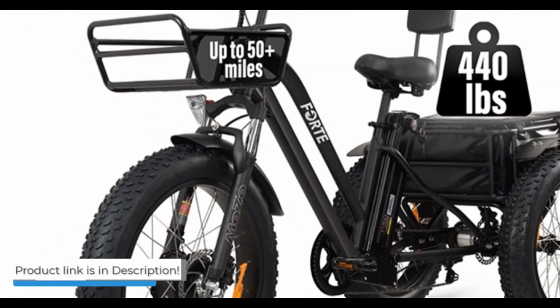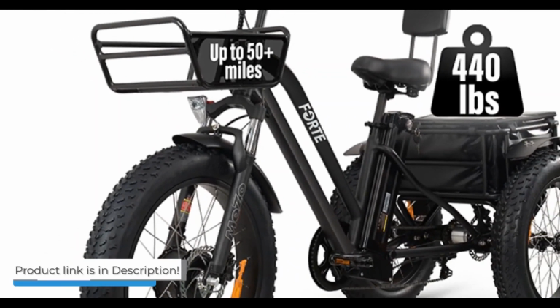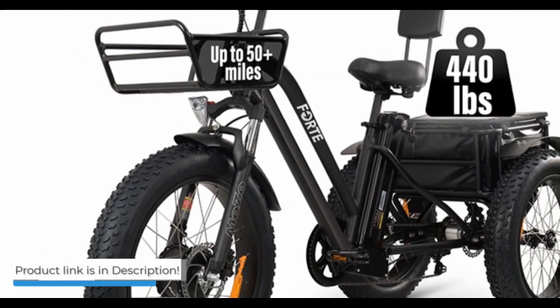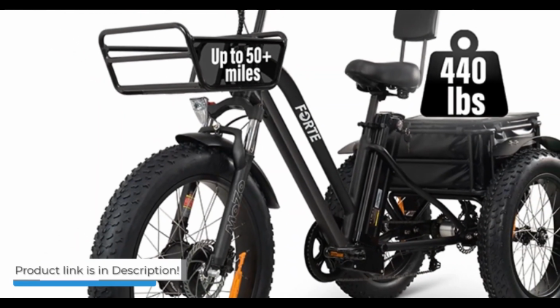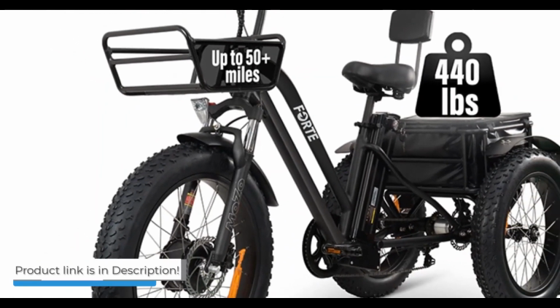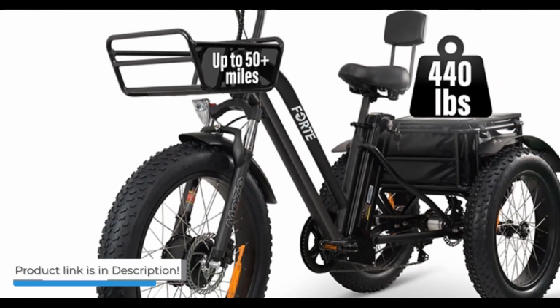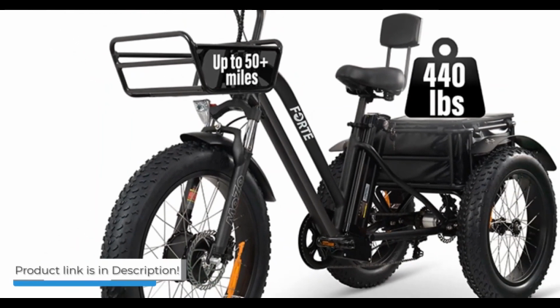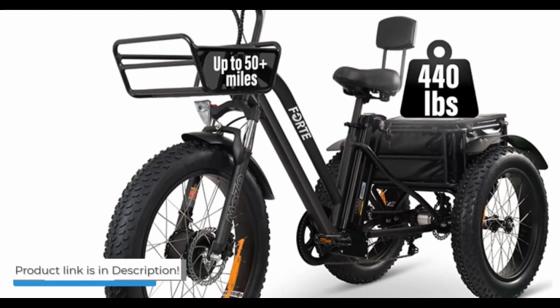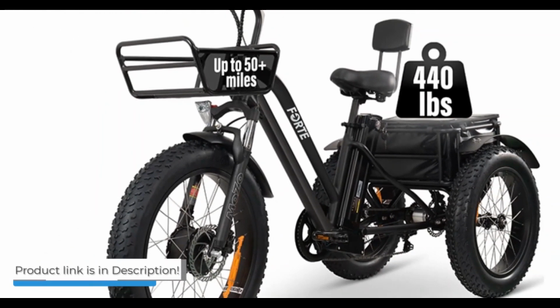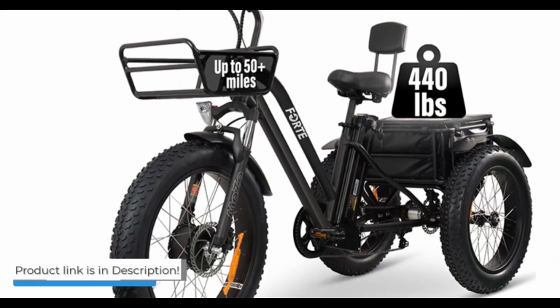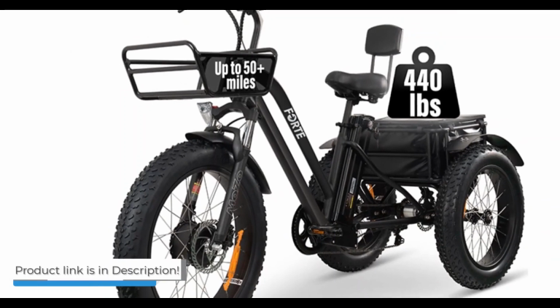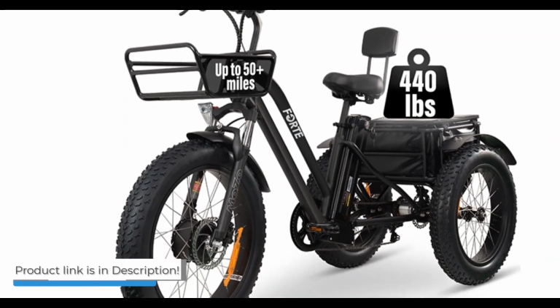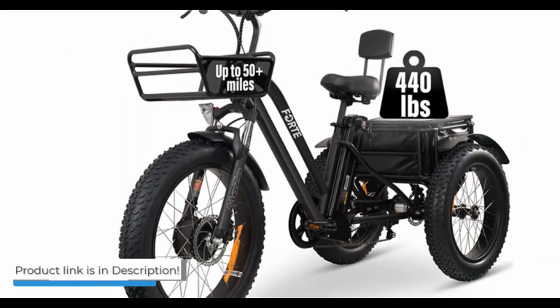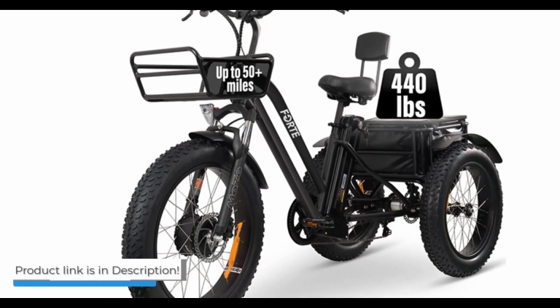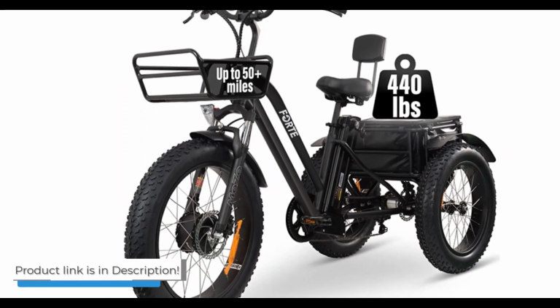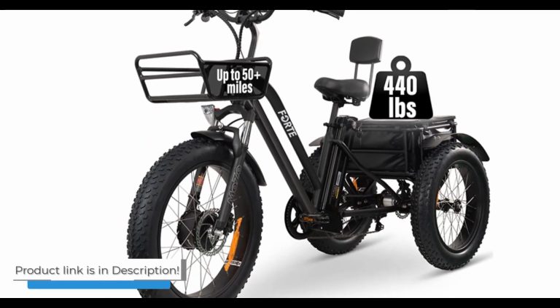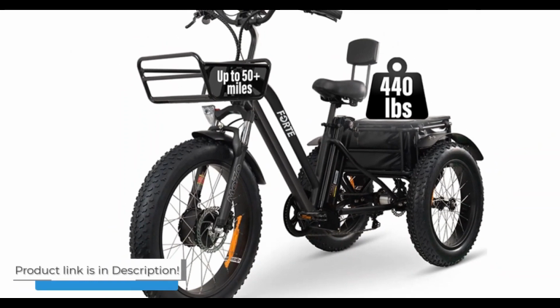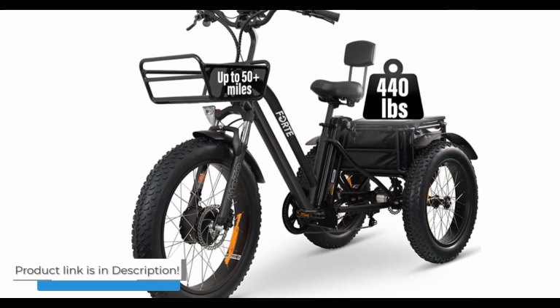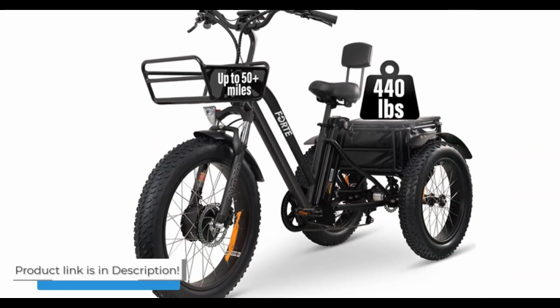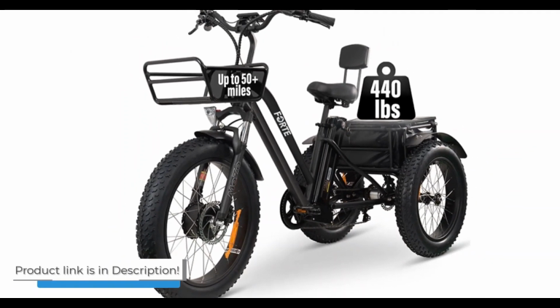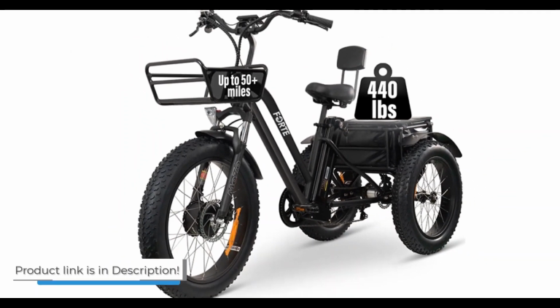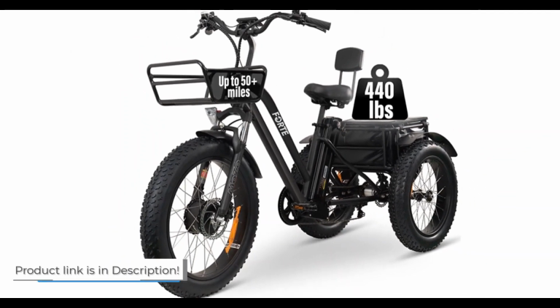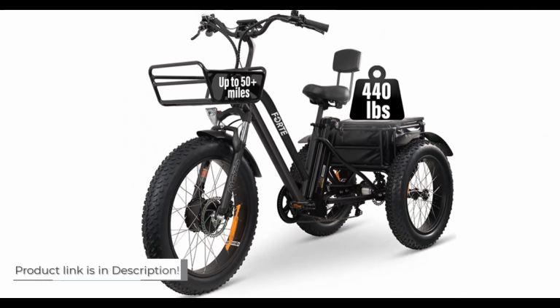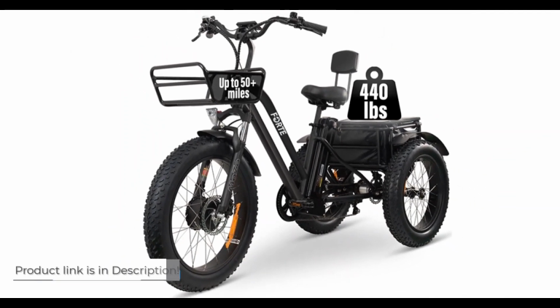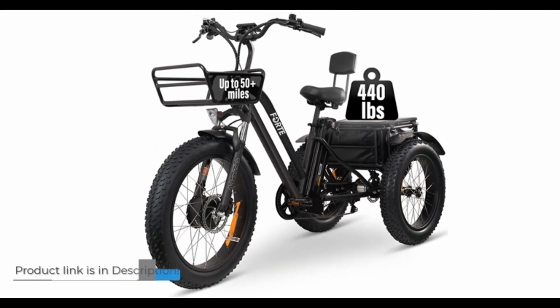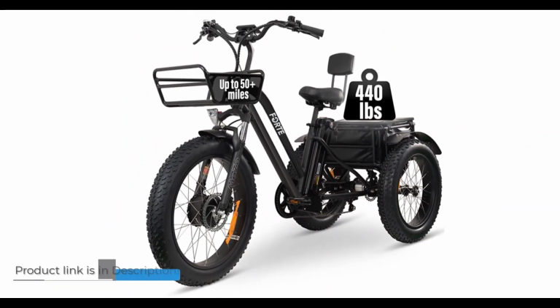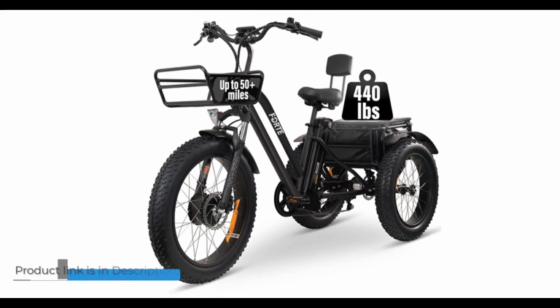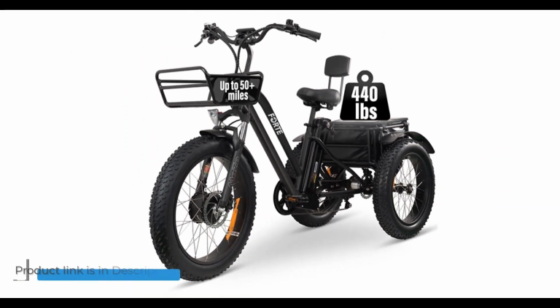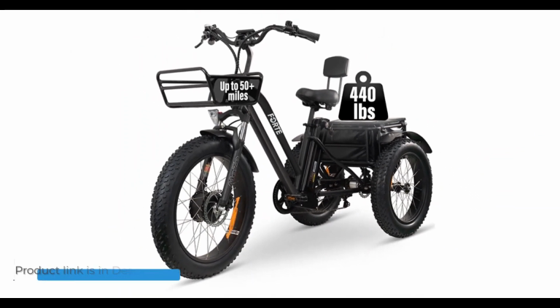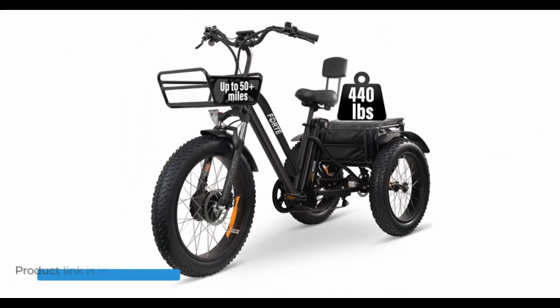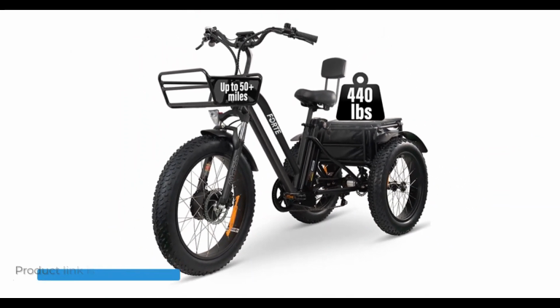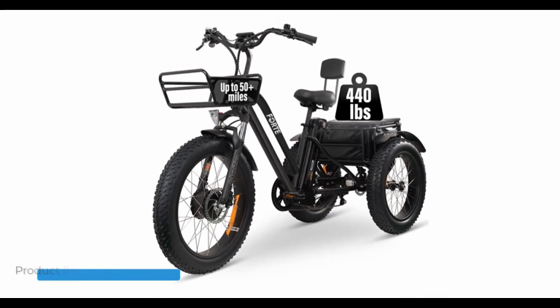The suspension front fork and lockable front will give a smooth ride over rough terrain and bumpy surfaces. With a Melissa trike bike, you can enjoy a healthy and active lifestyle and get to where you want to go.